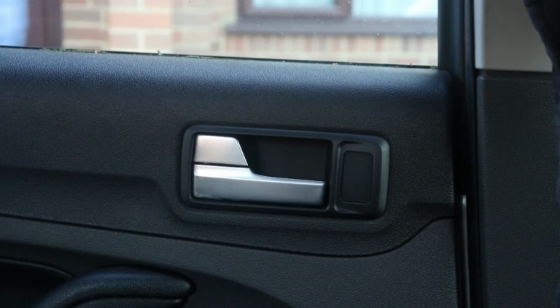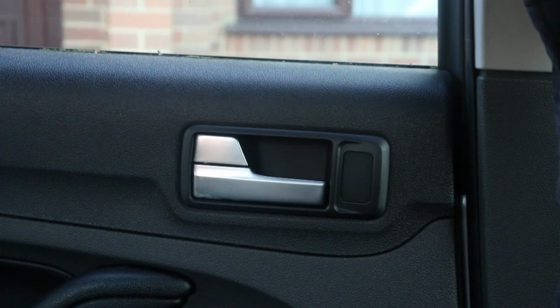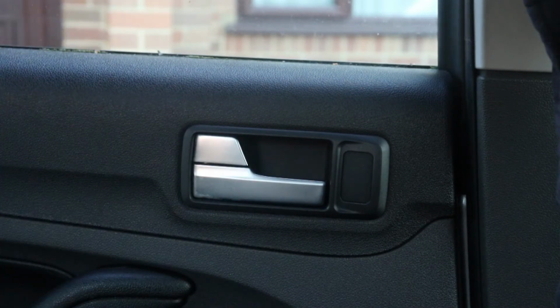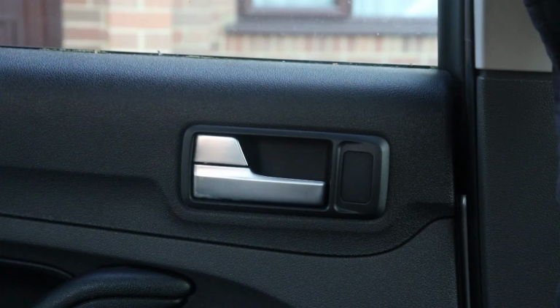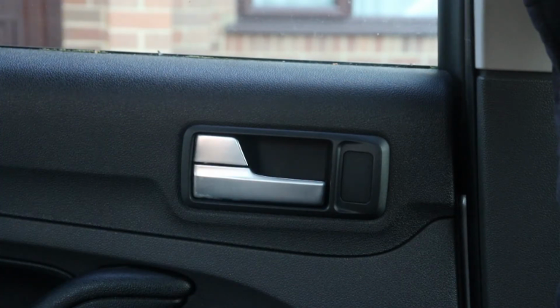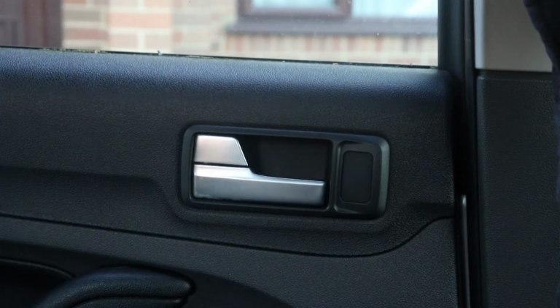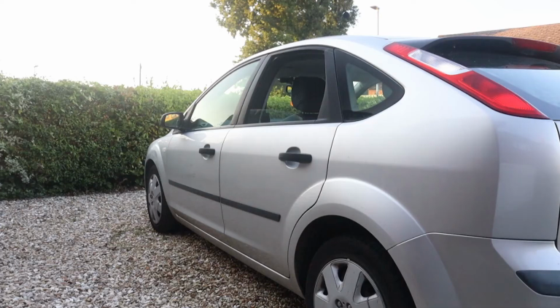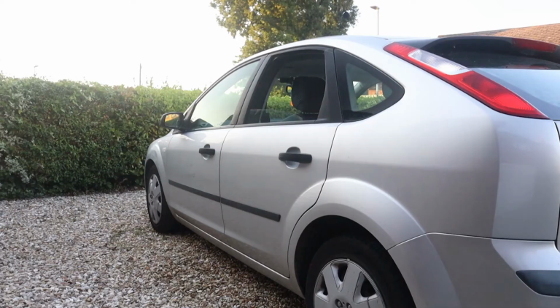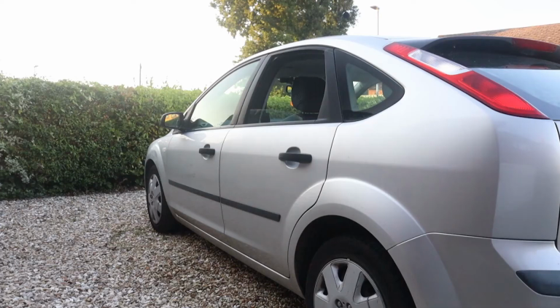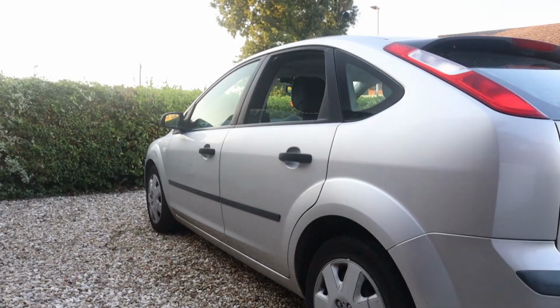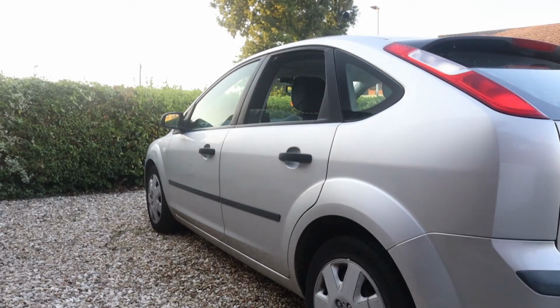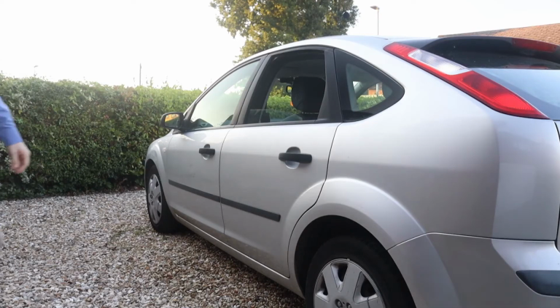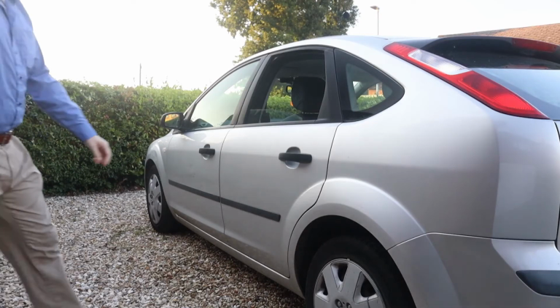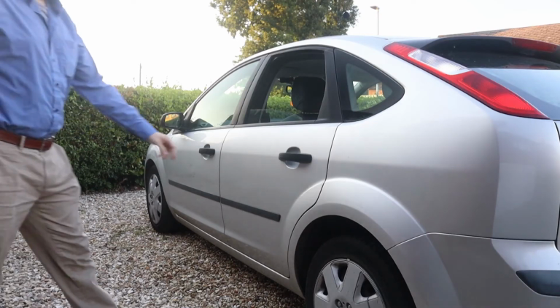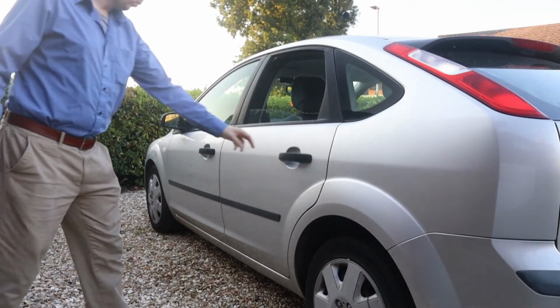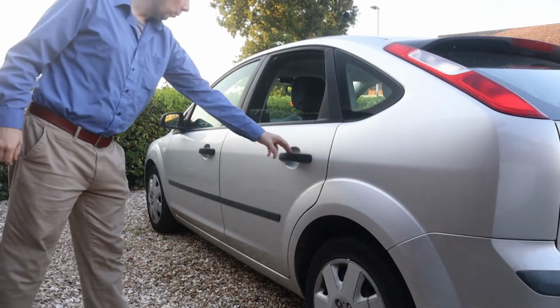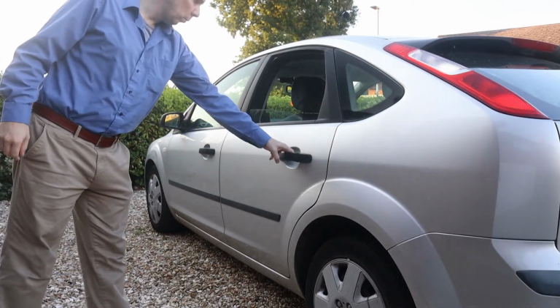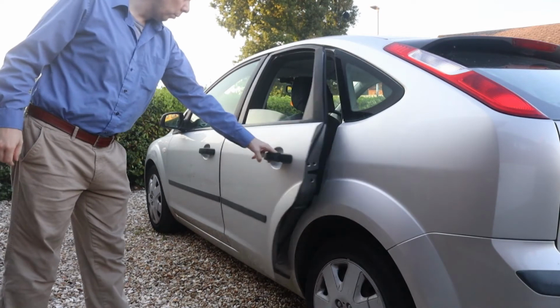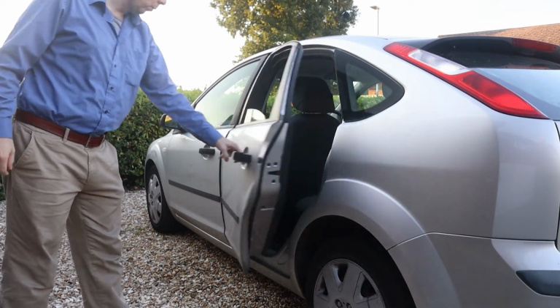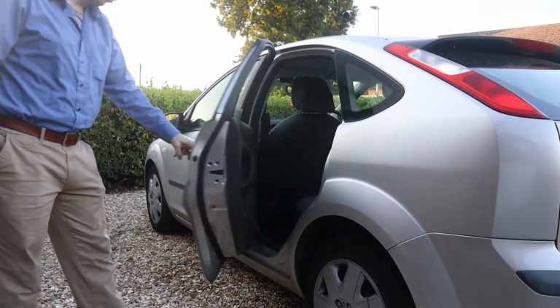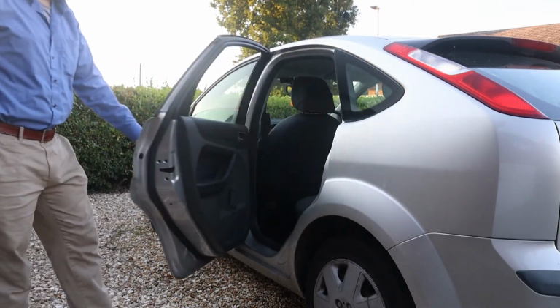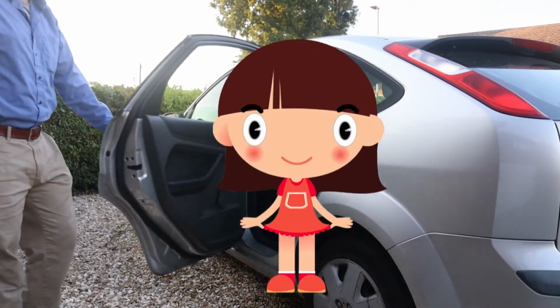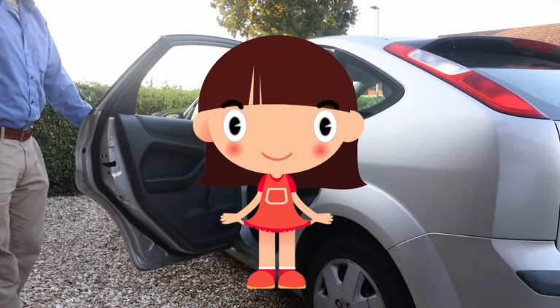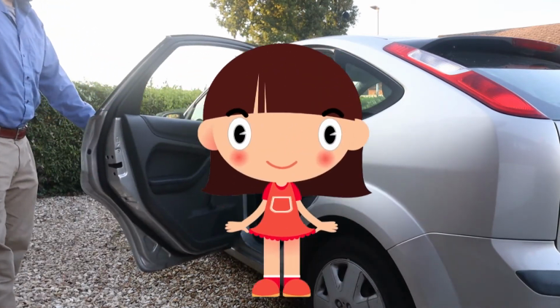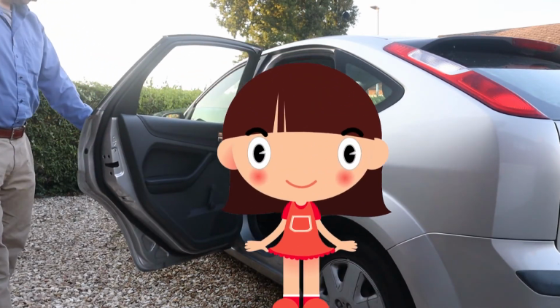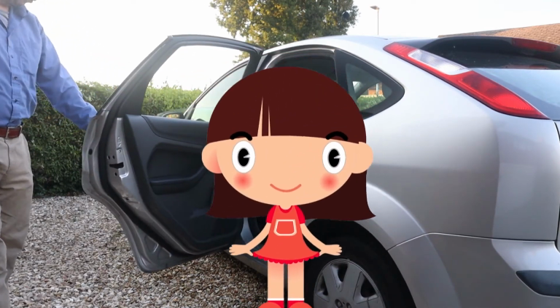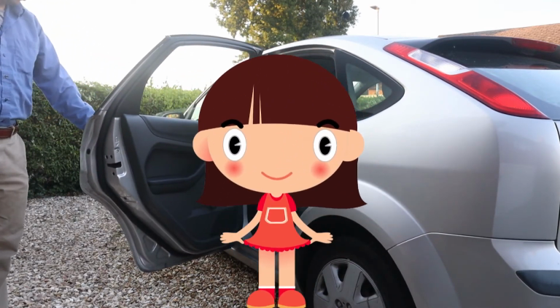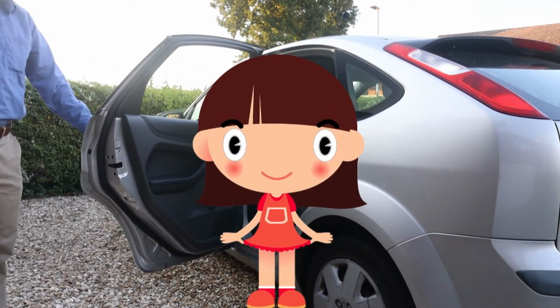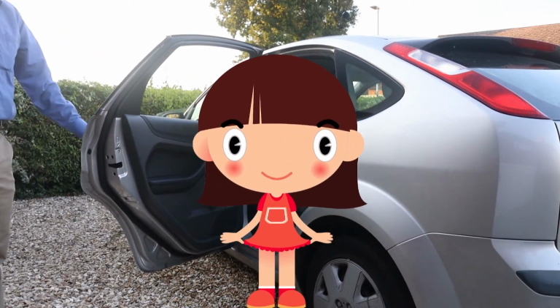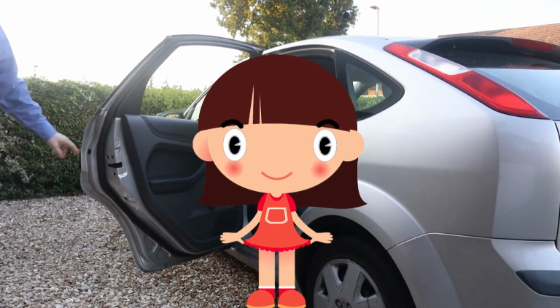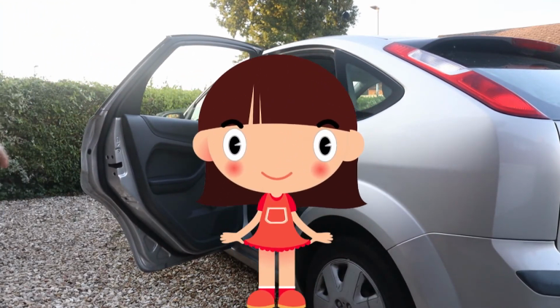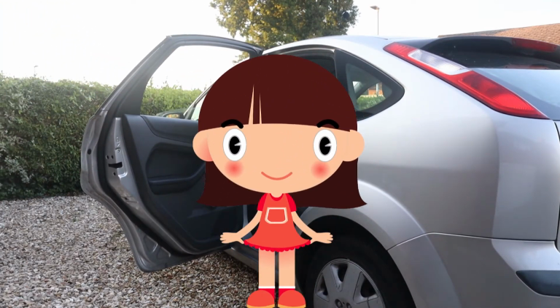However, even though the child lock's set, the exterior handle works normally so you can still let the little monster out.